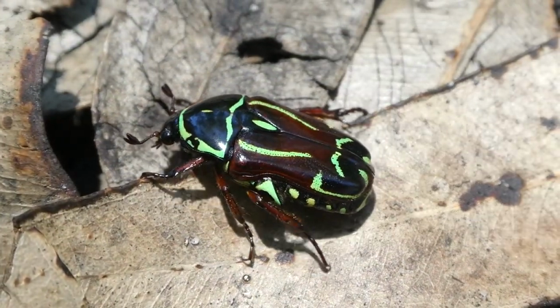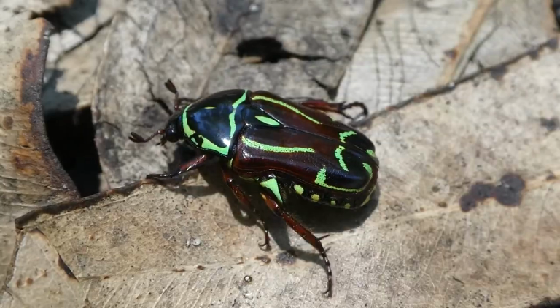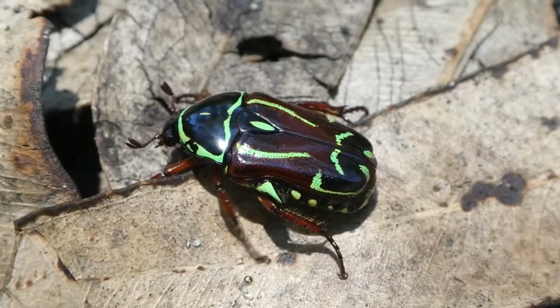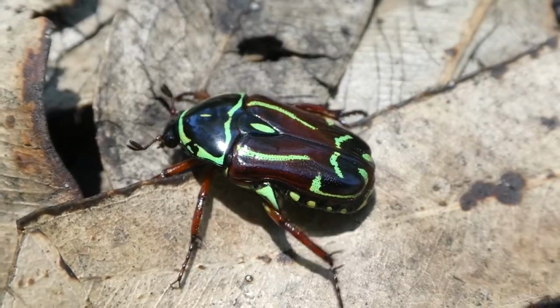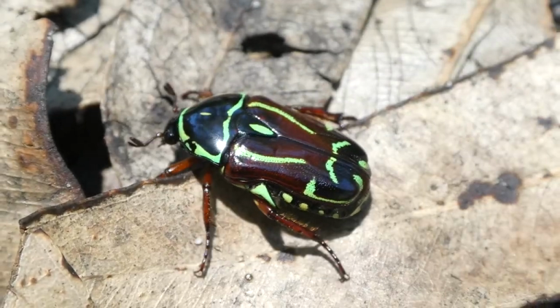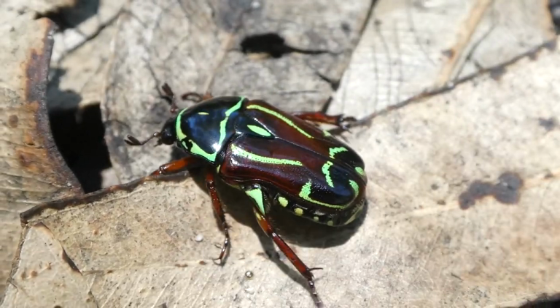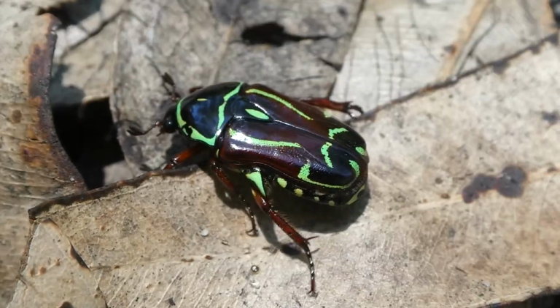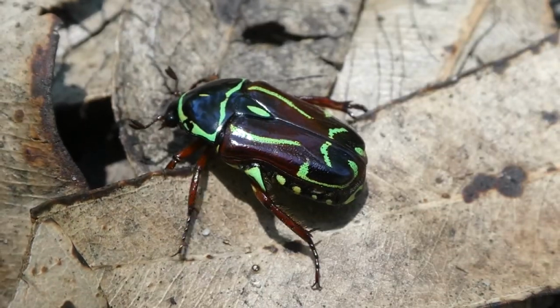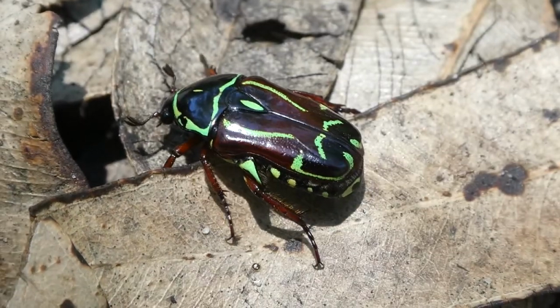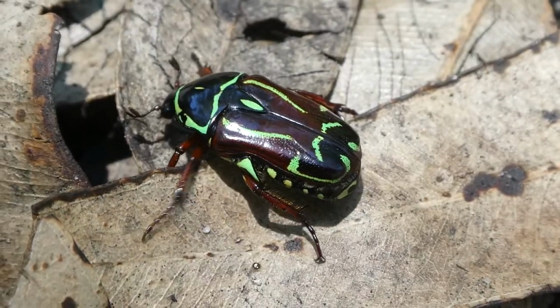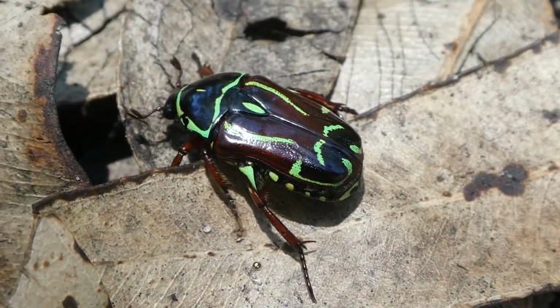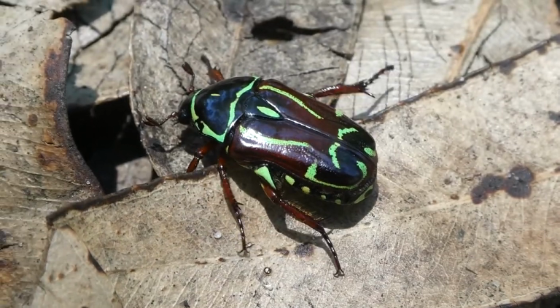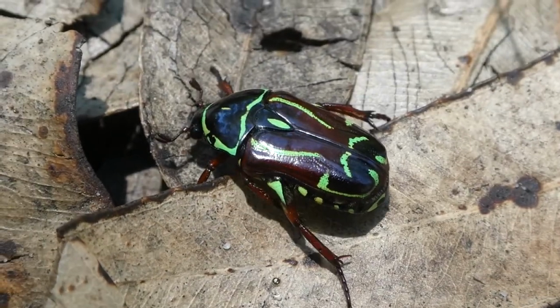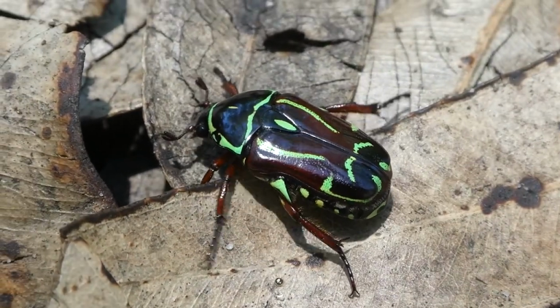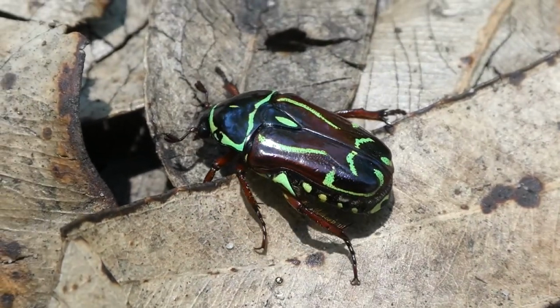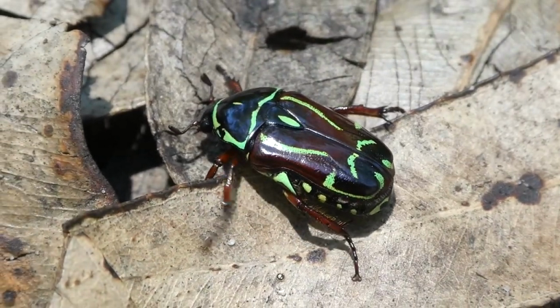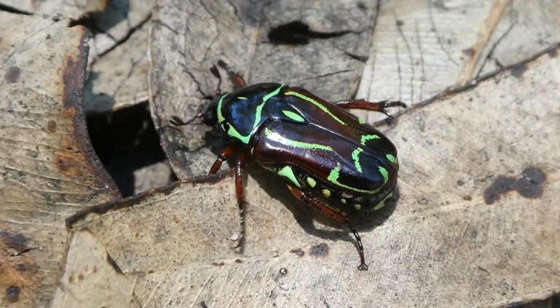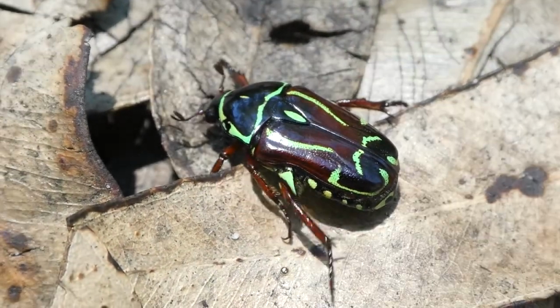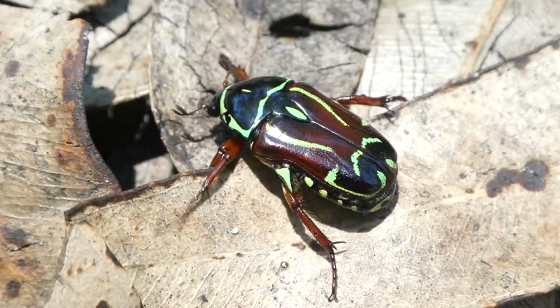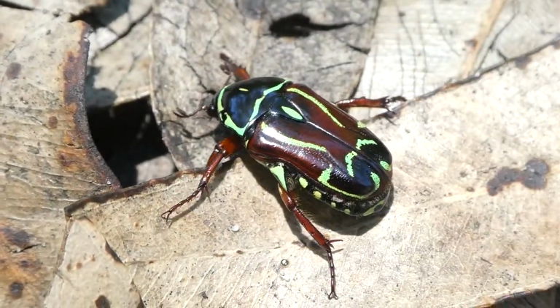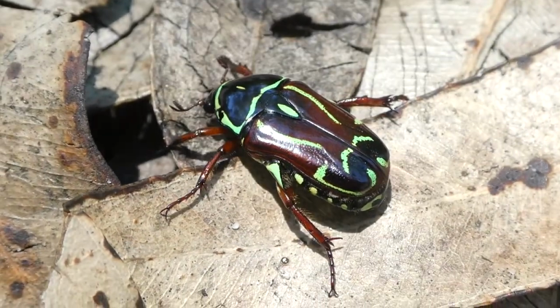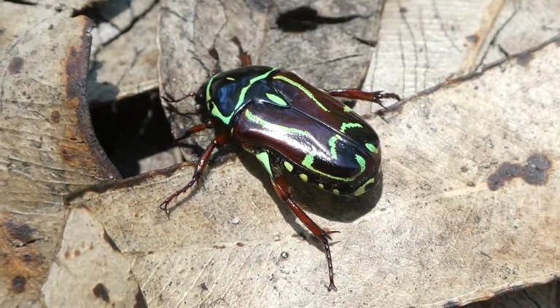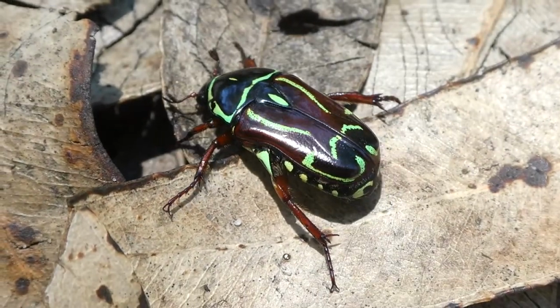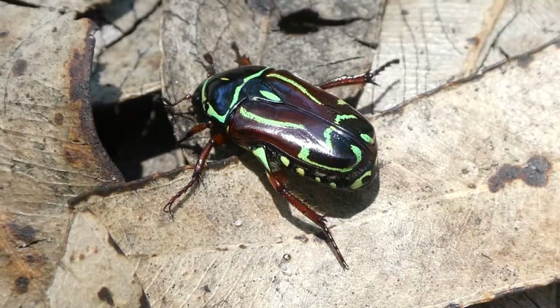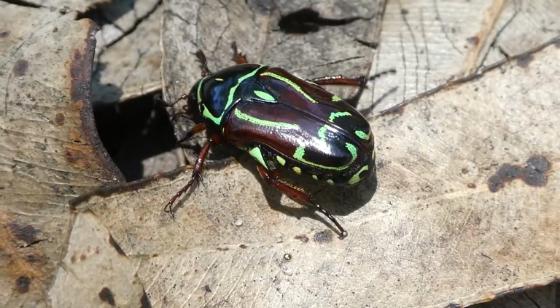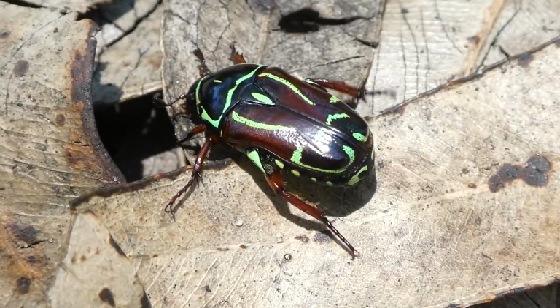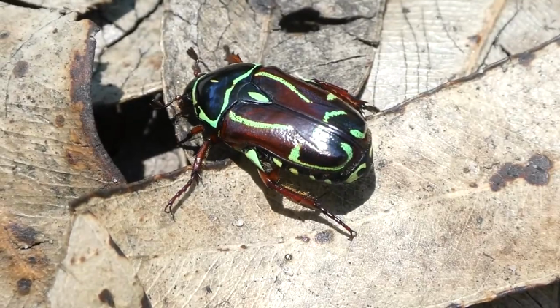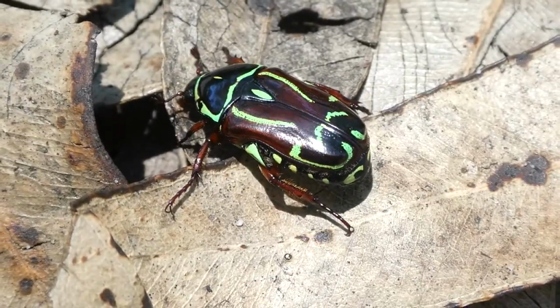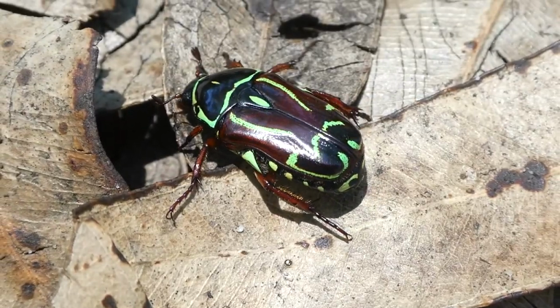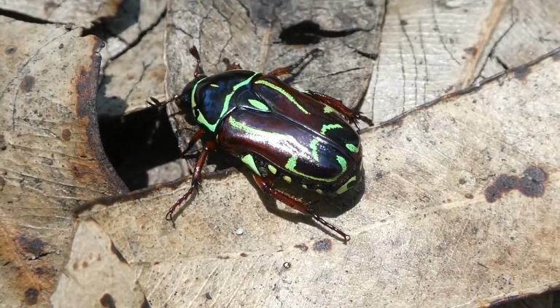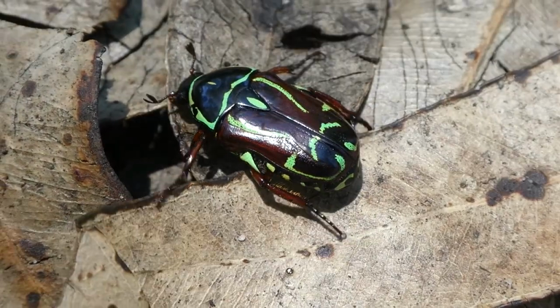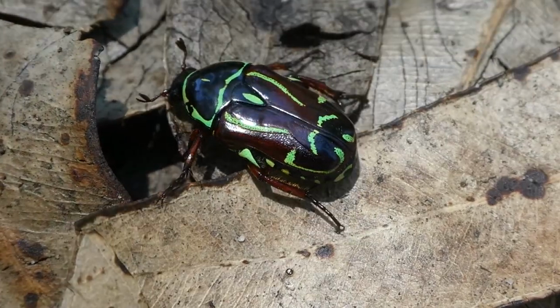You will sometimes find them in national parks like this because there are a lot of gum trees here, as it's a eucalyptus area.